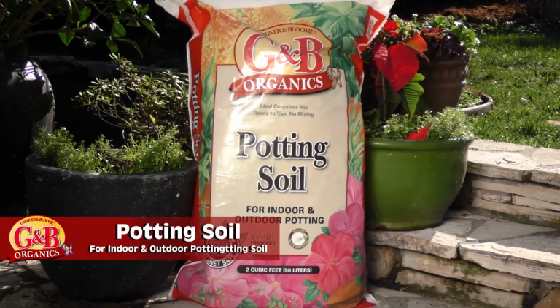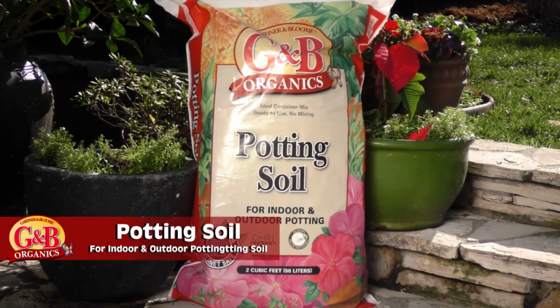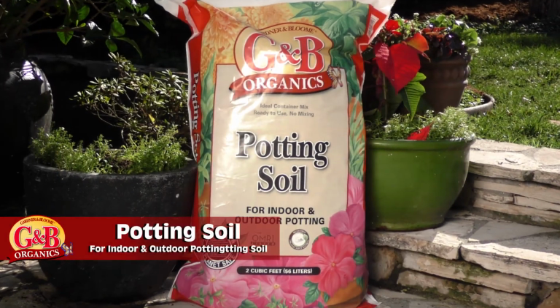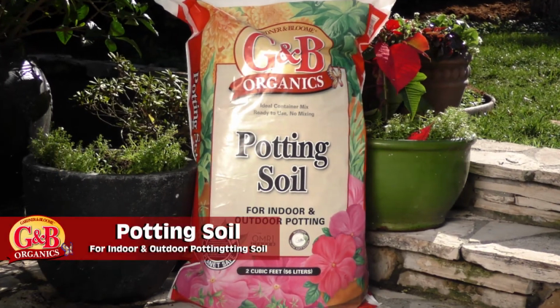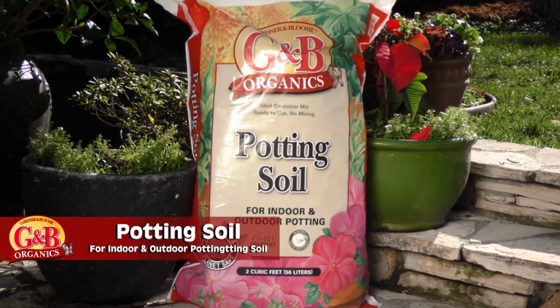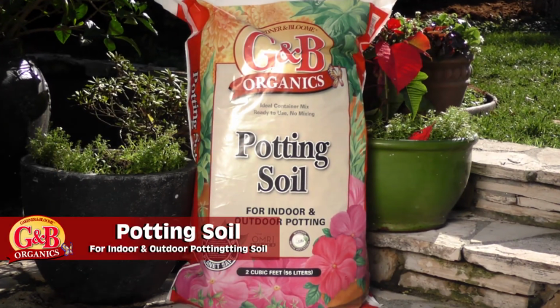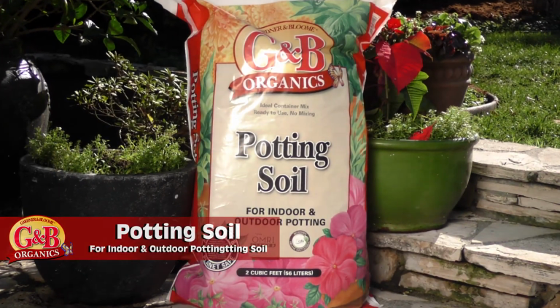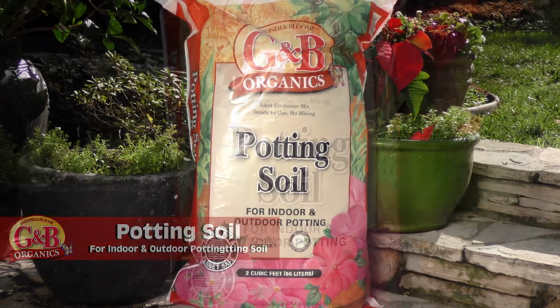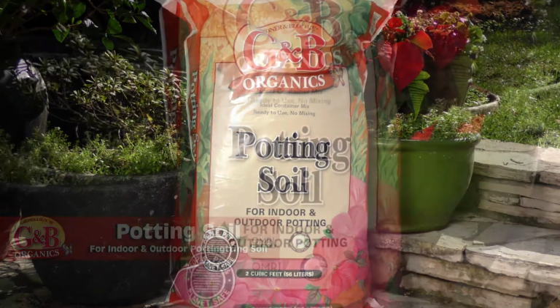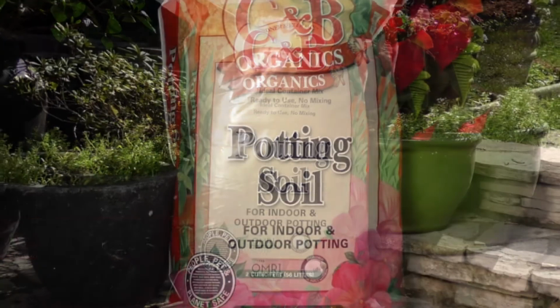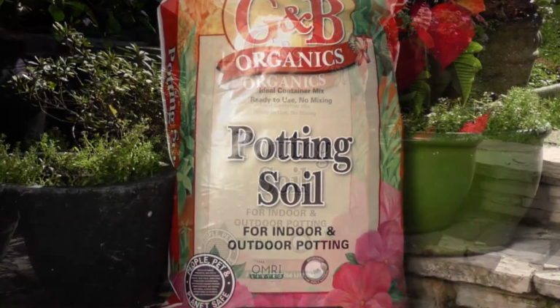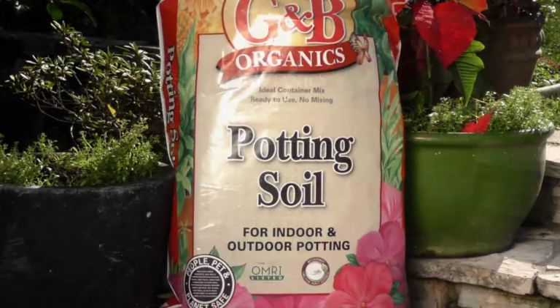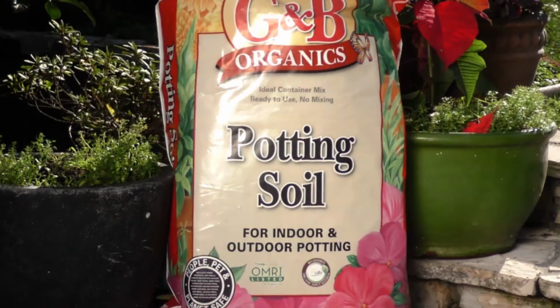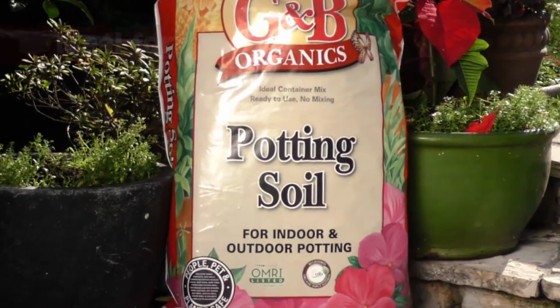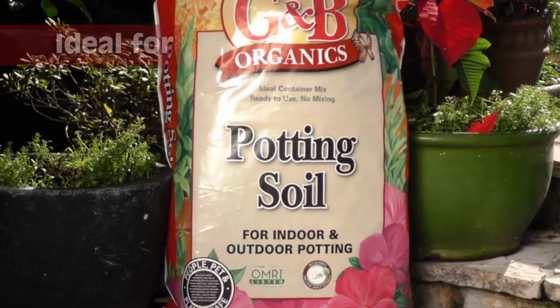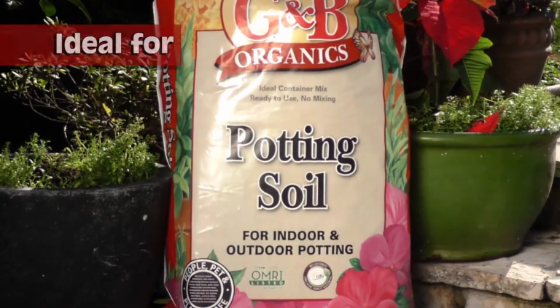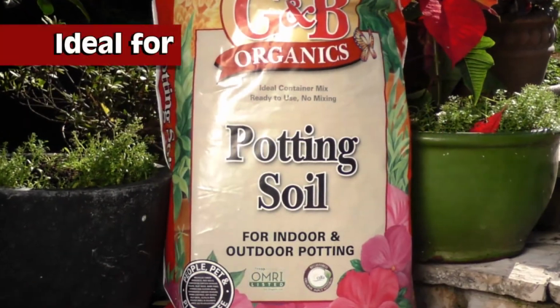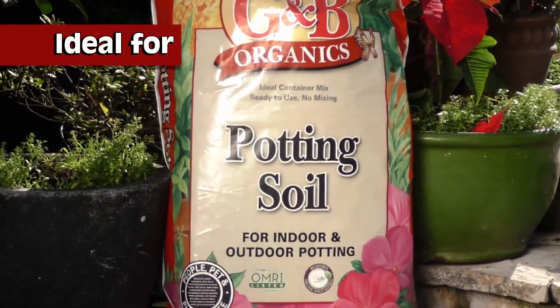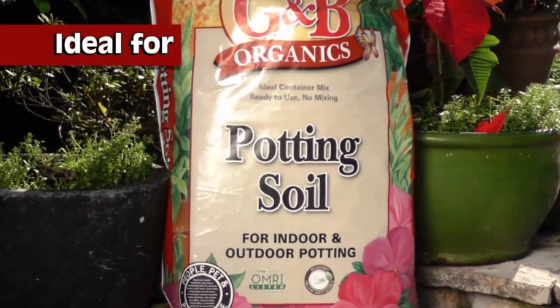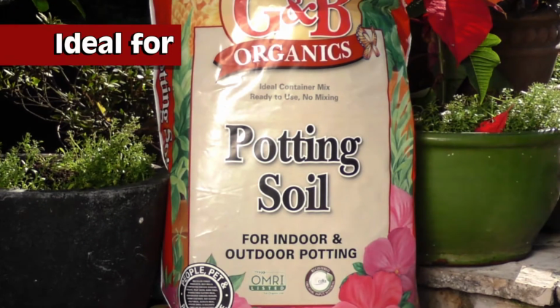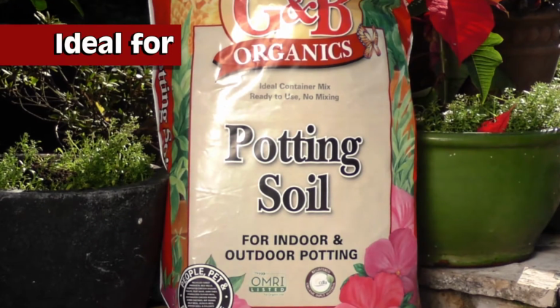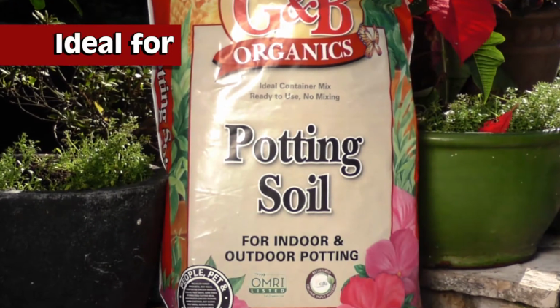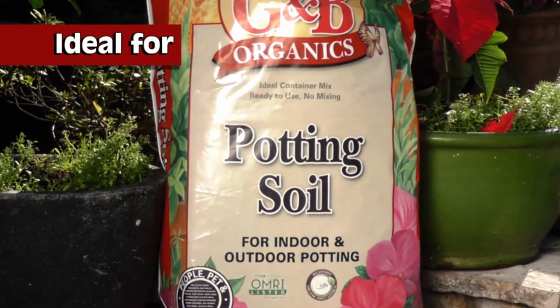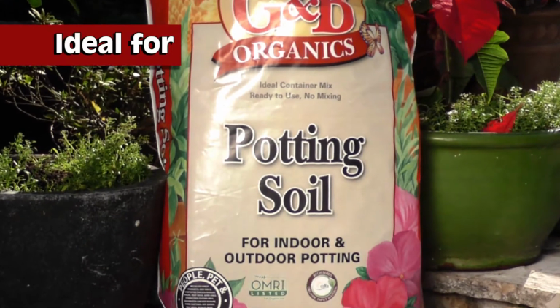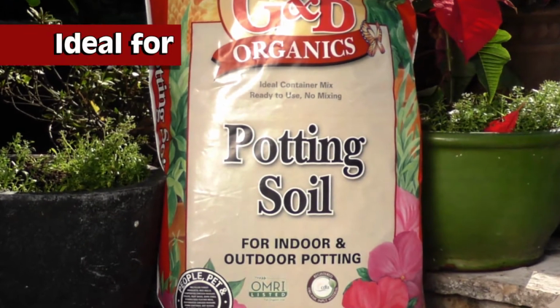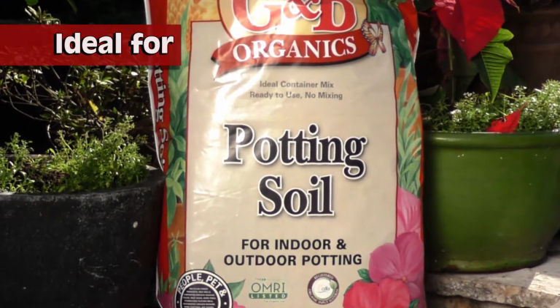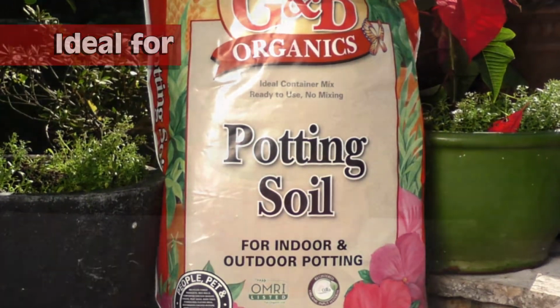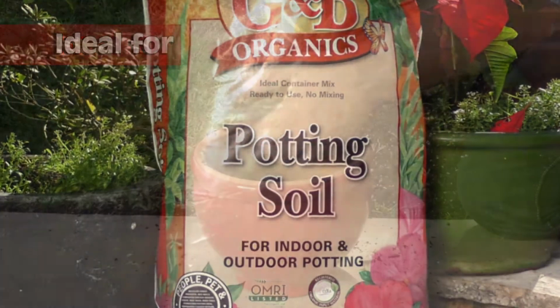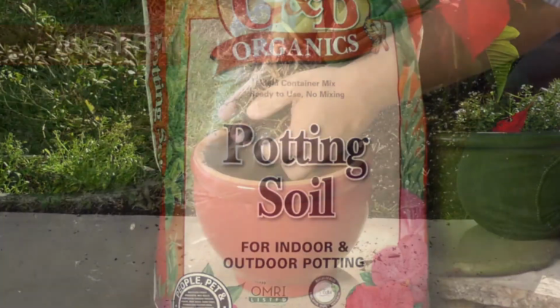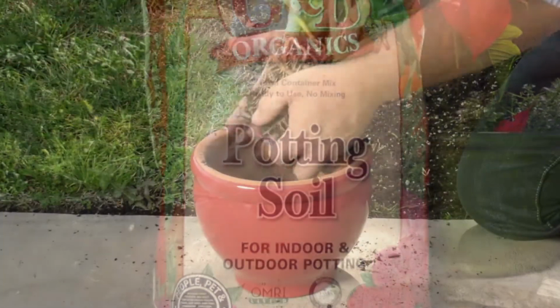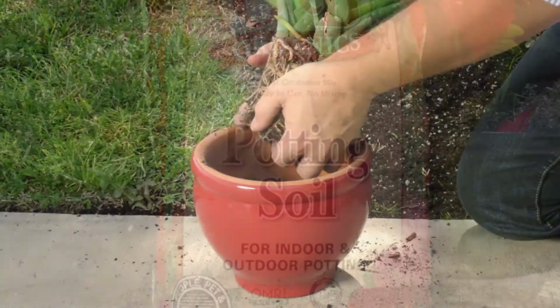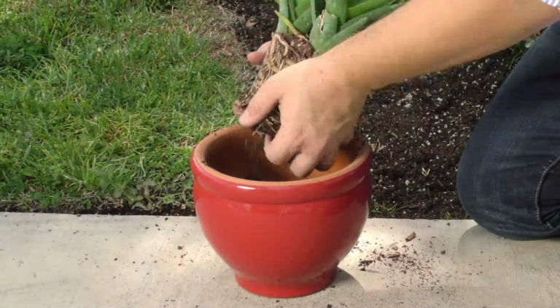GMB Organics Potting Soil for indoor and outdoor potting is ideal for container planting or raised beds.